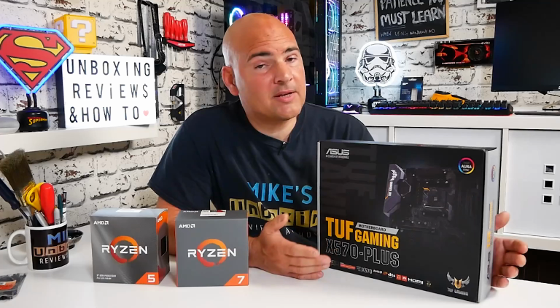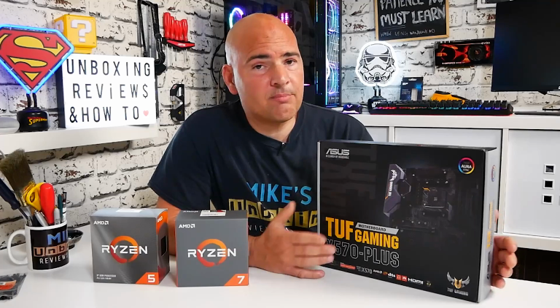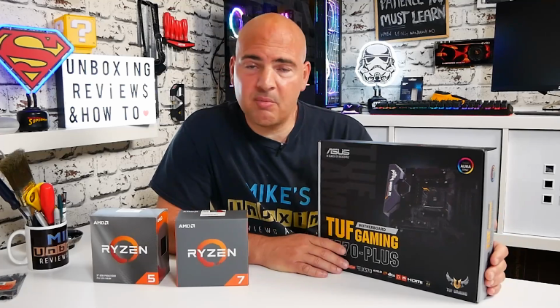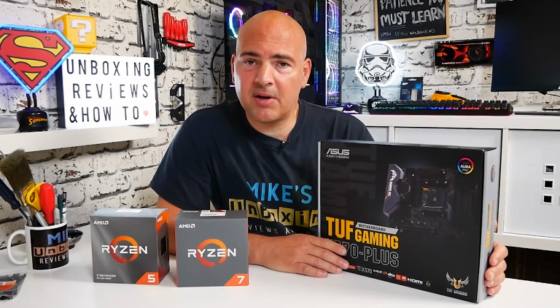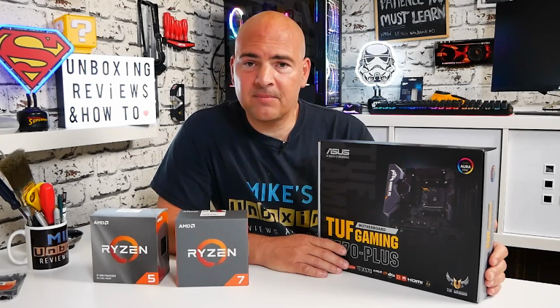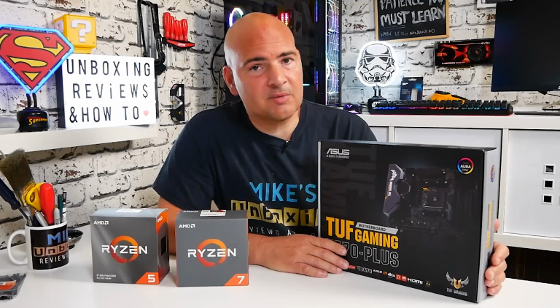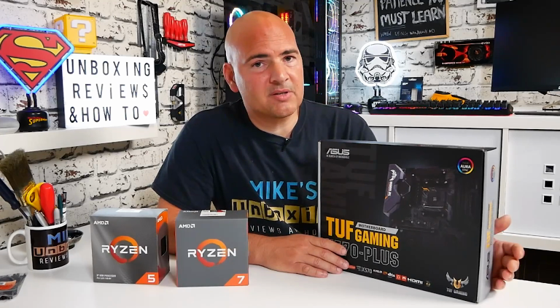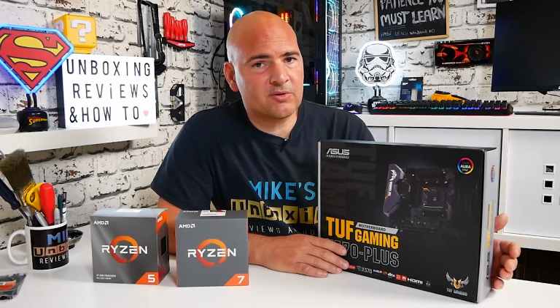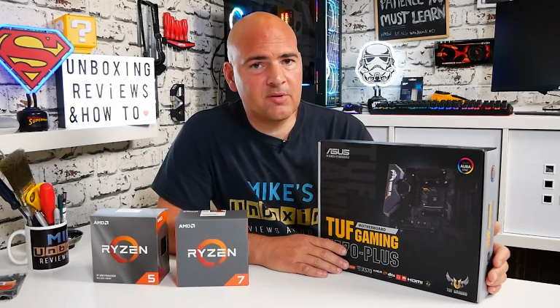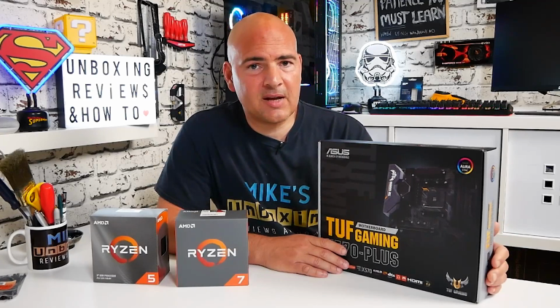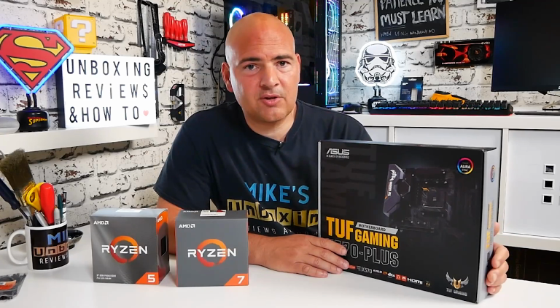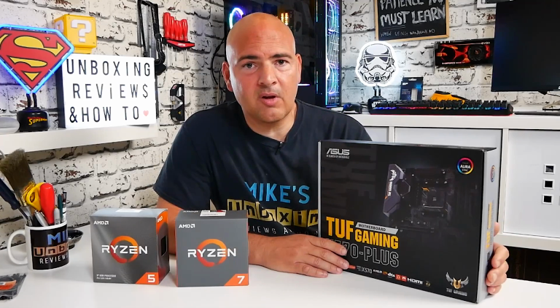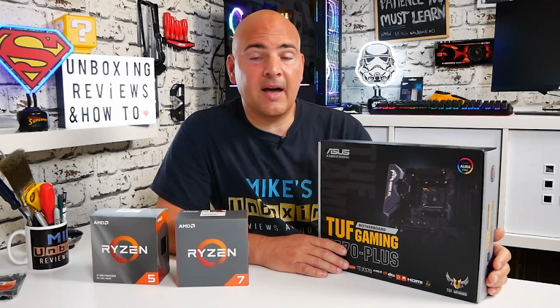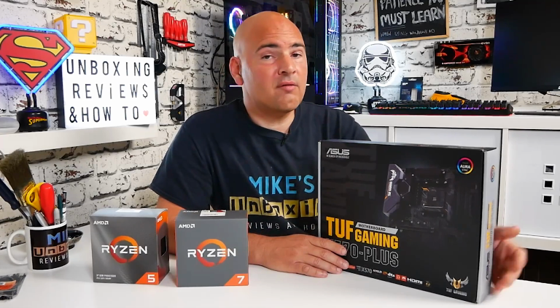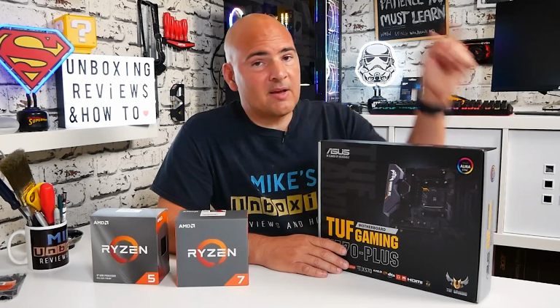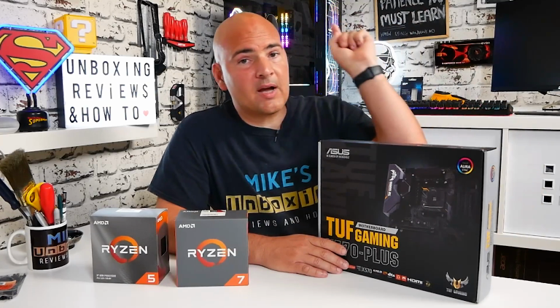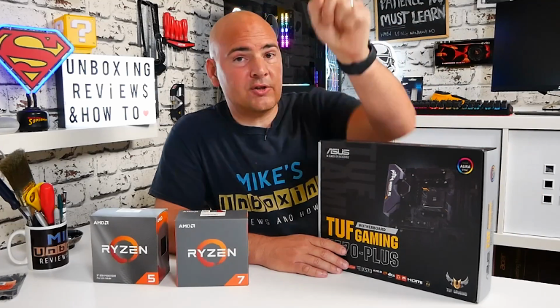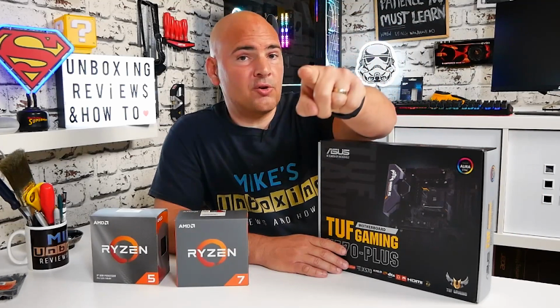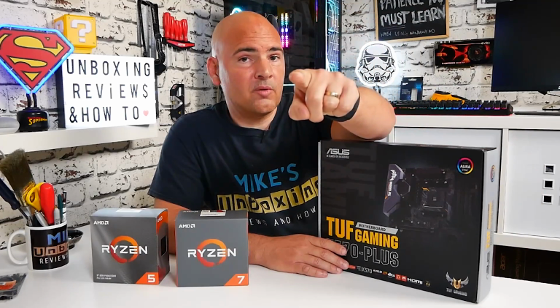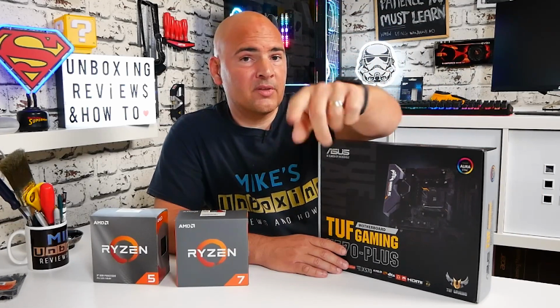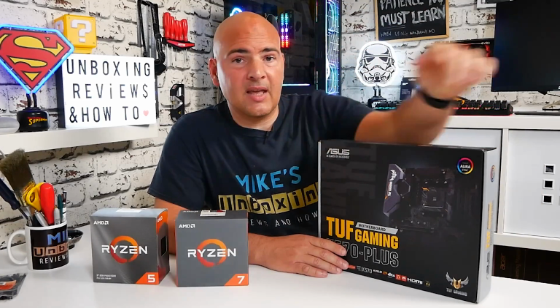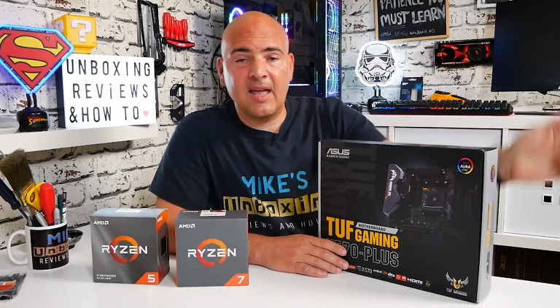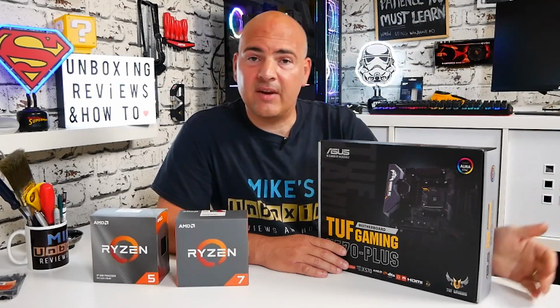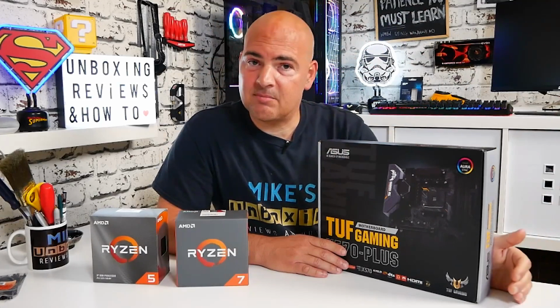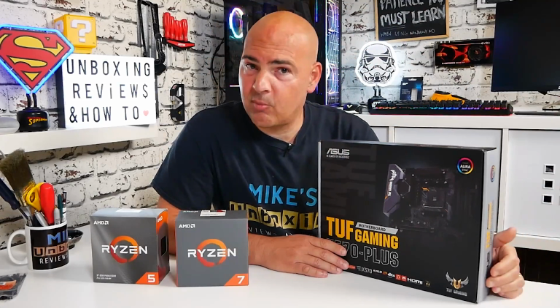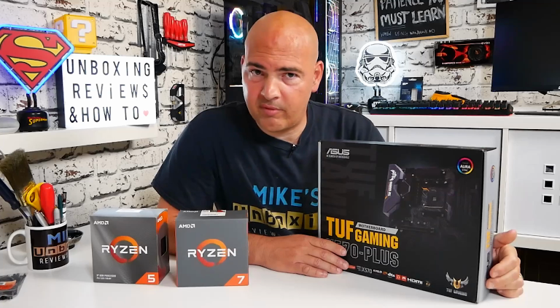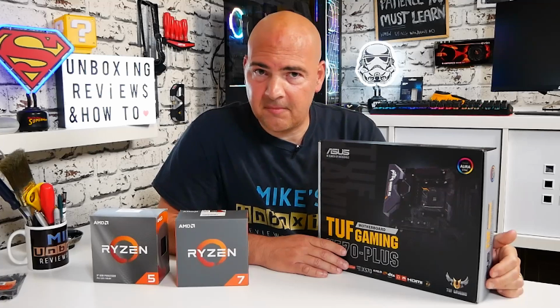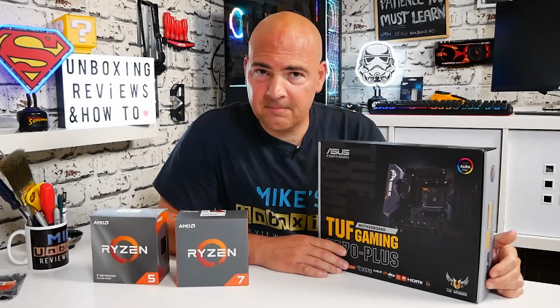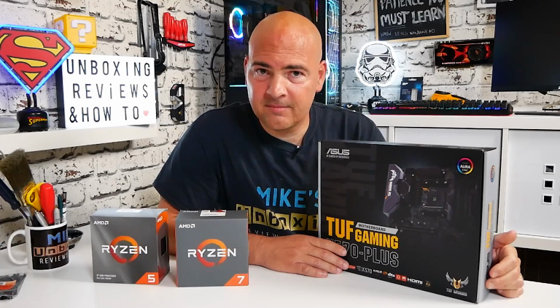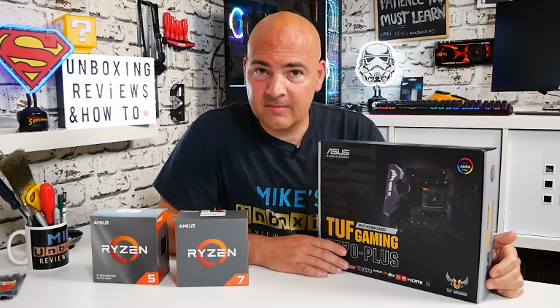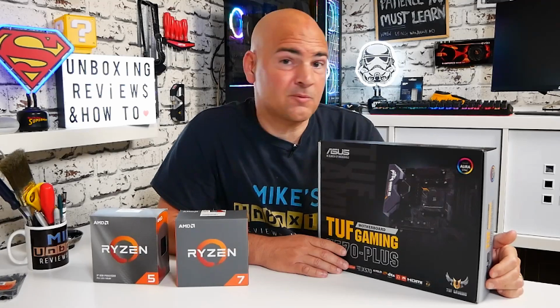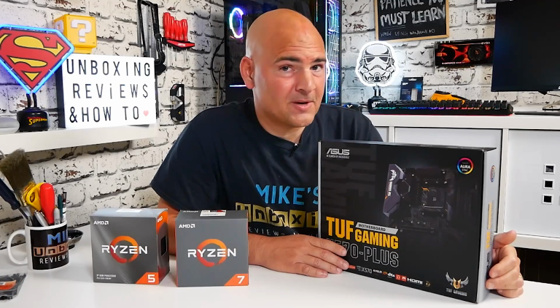In the meantime, I've been Mike. This is Mike's Unboxing Reviews and How To, and hopefully we'll catch you in the next motherboard review. Thanks for watching.